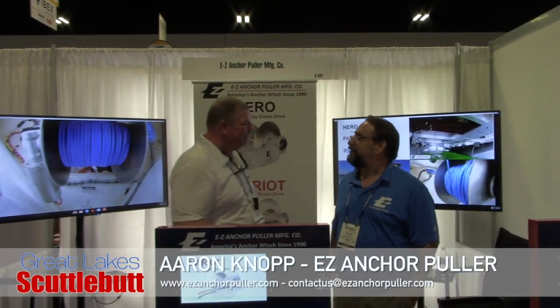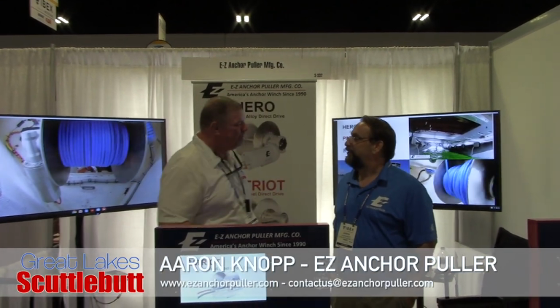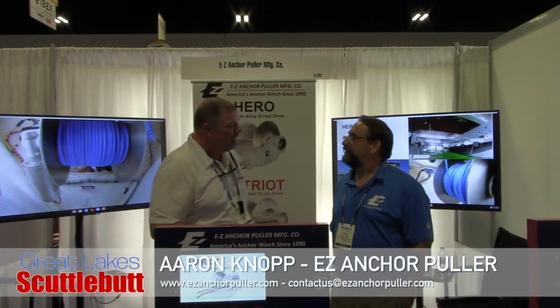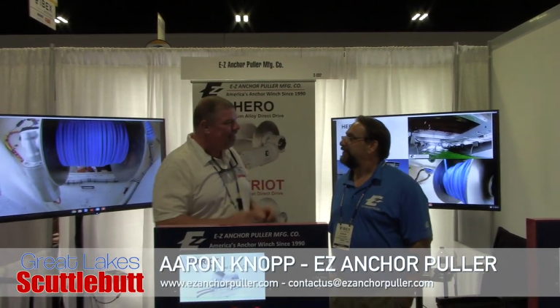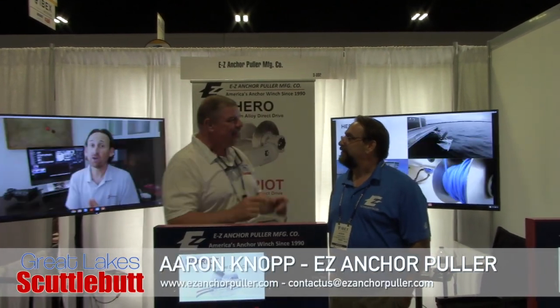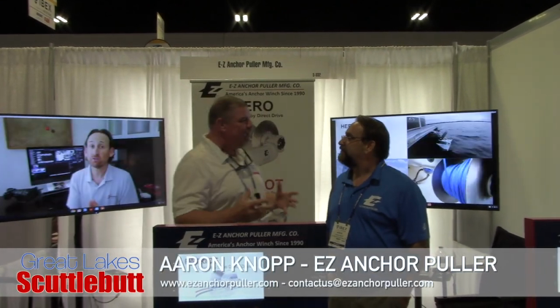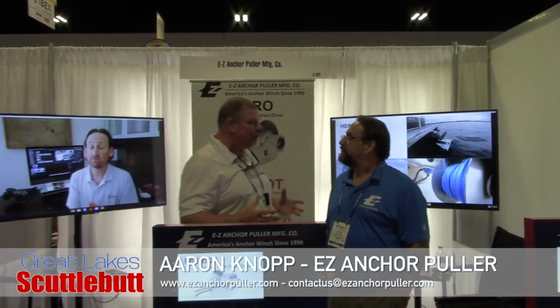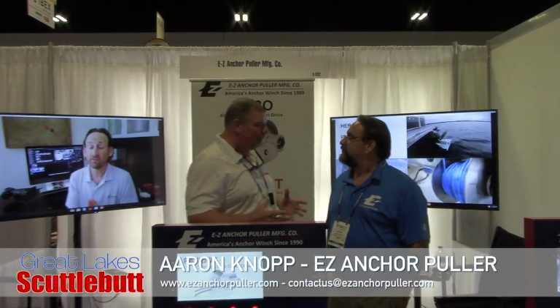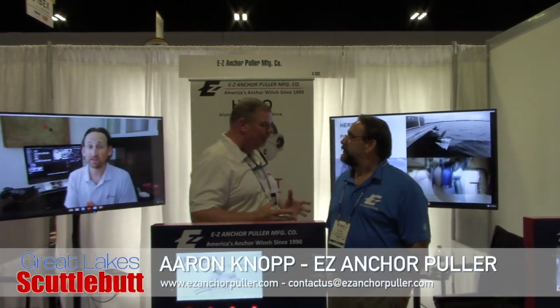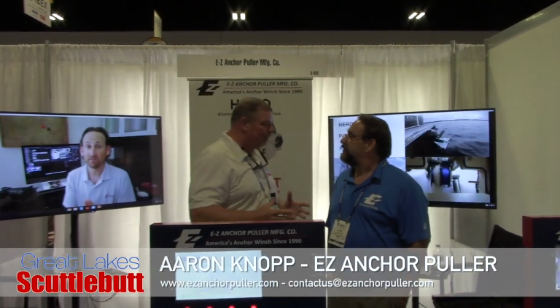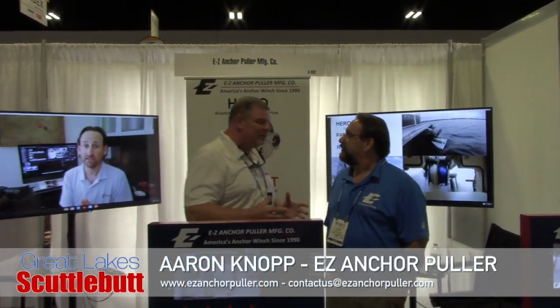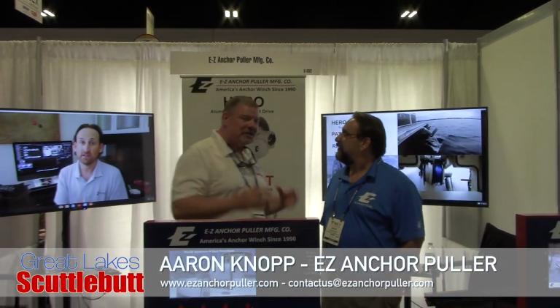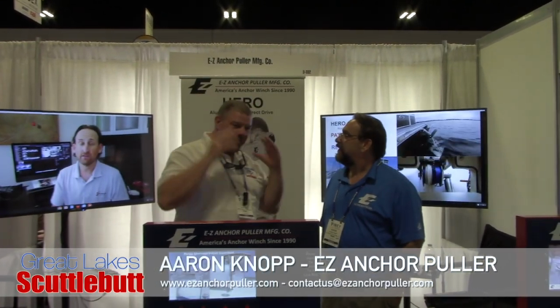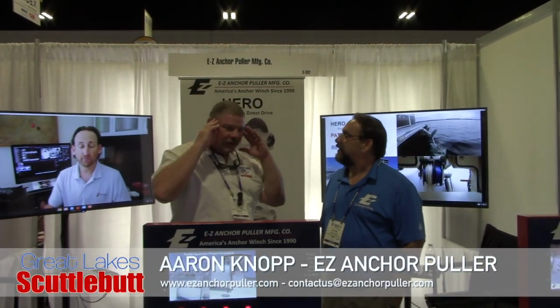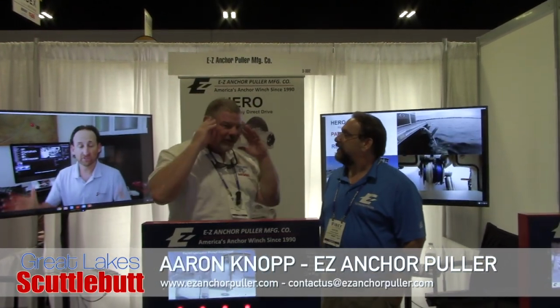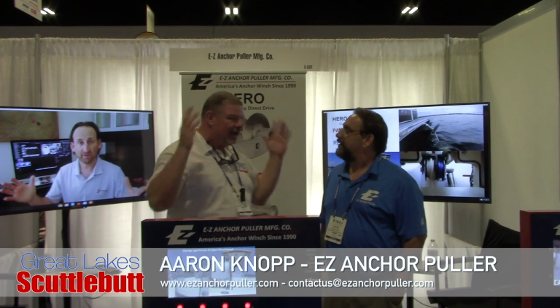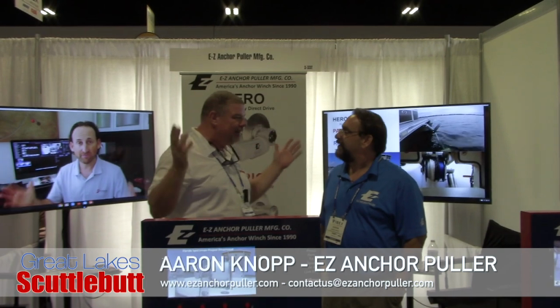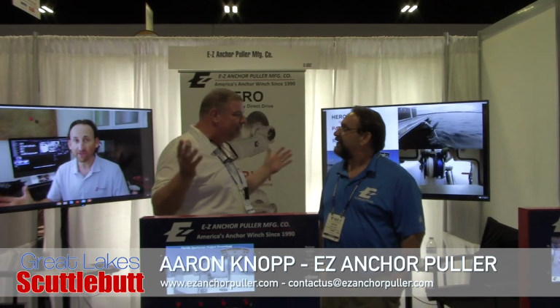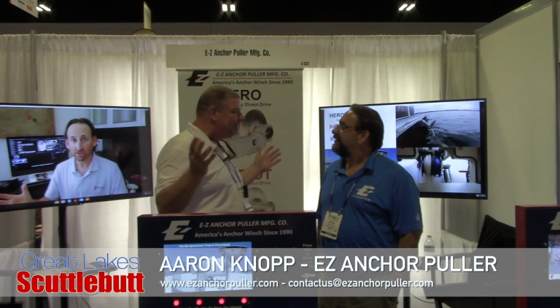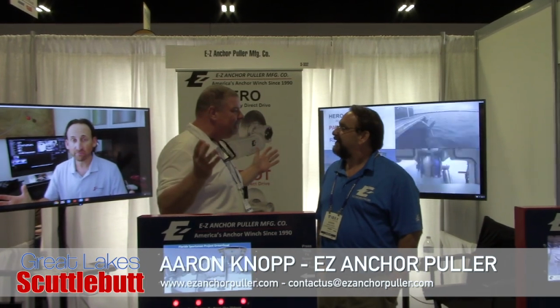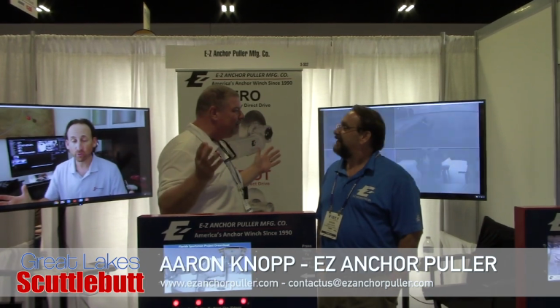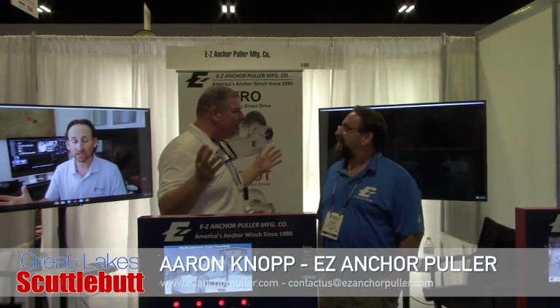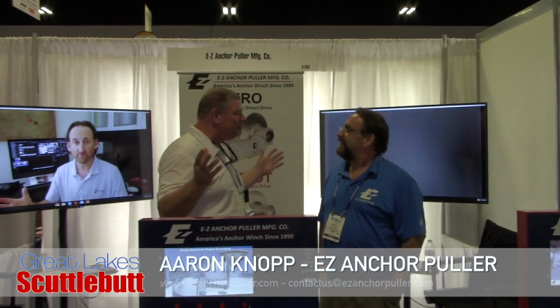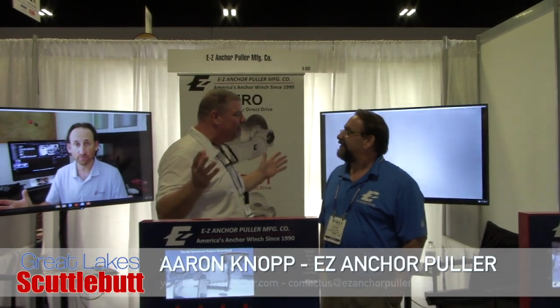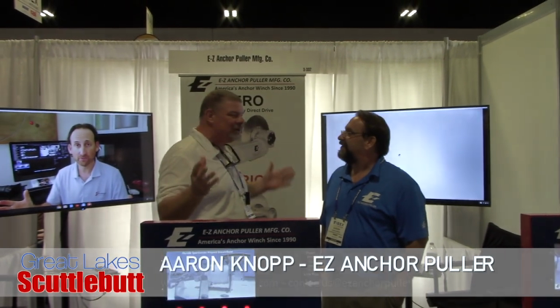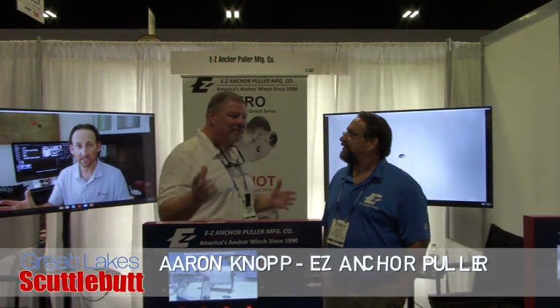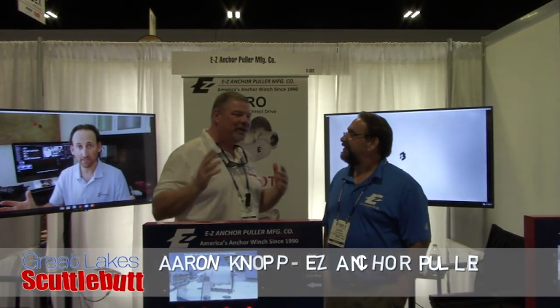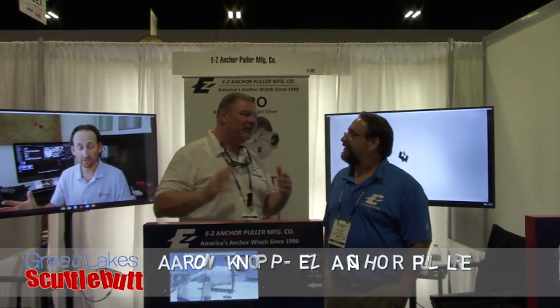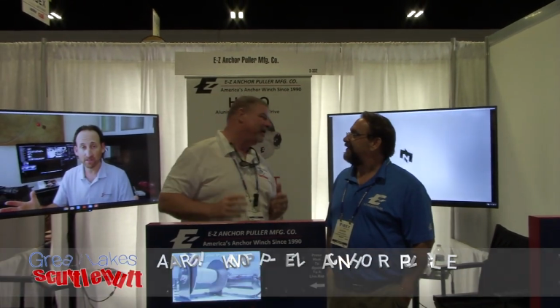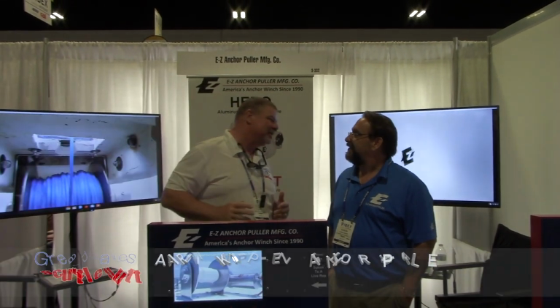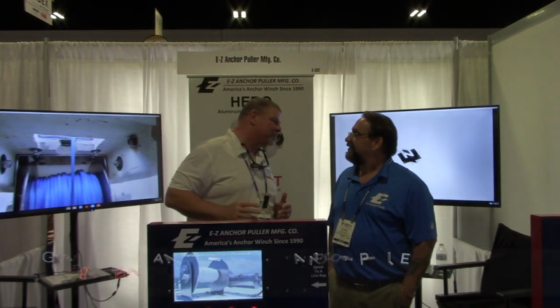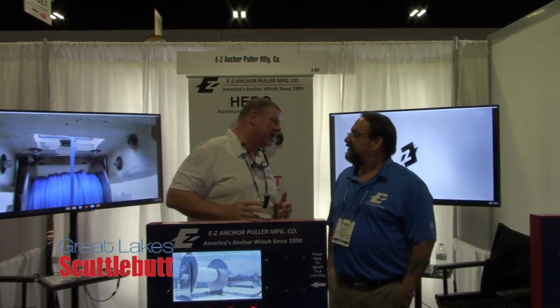Easy Anchor Puller — this is brilliant. I haven't seen one of these before. Tell me a little bit about this product.